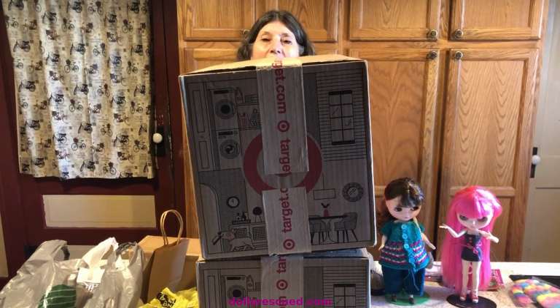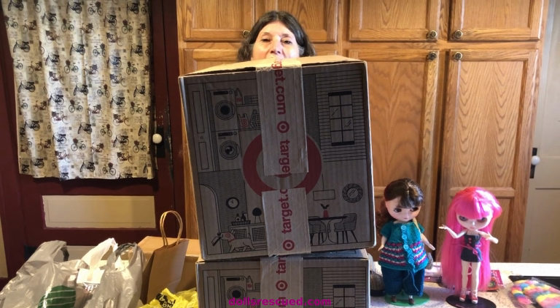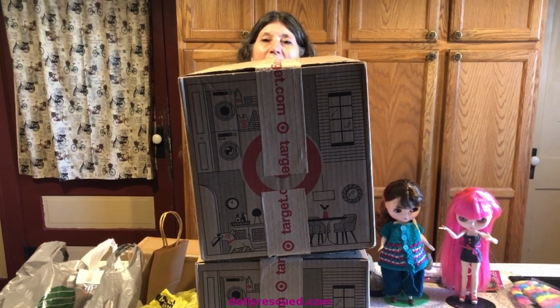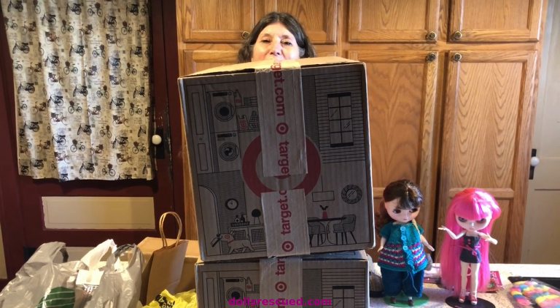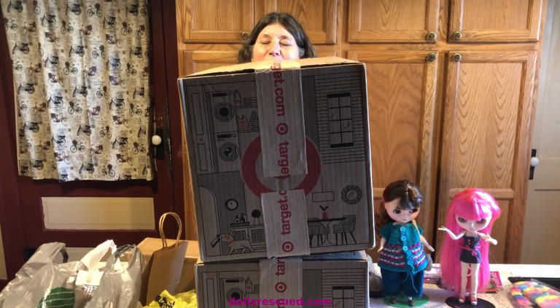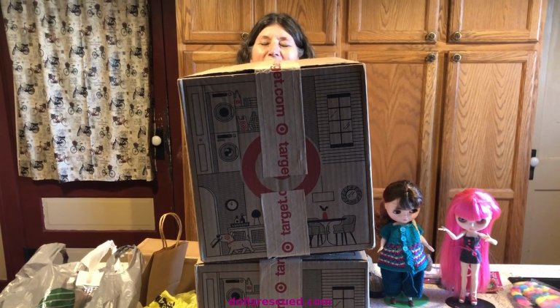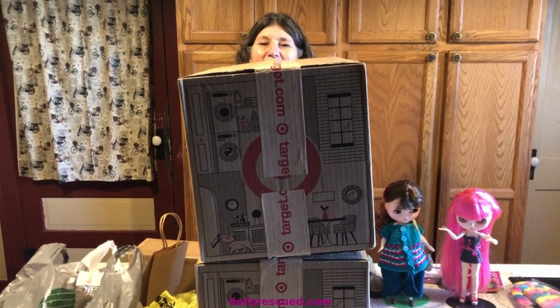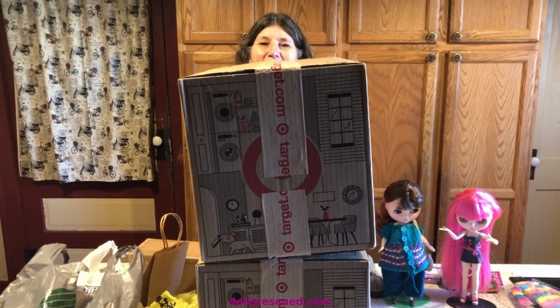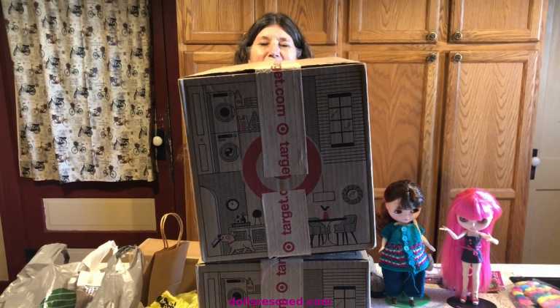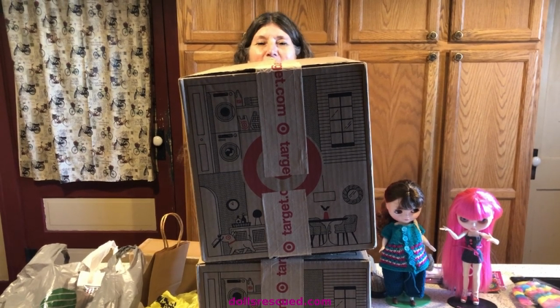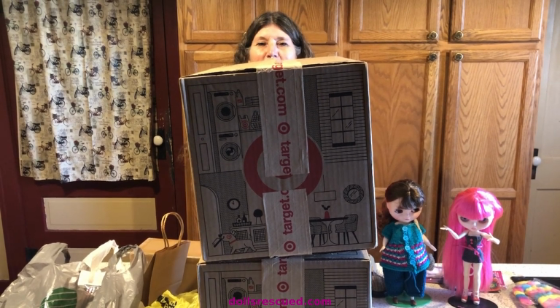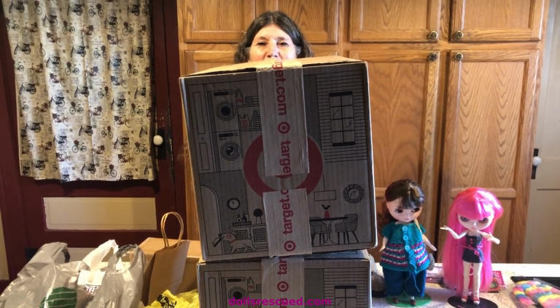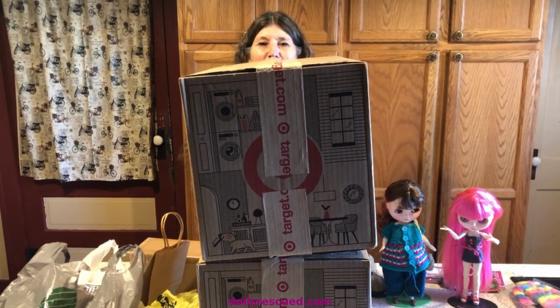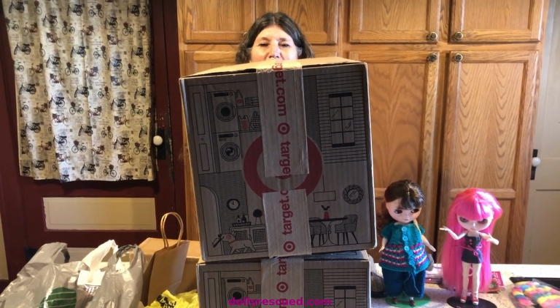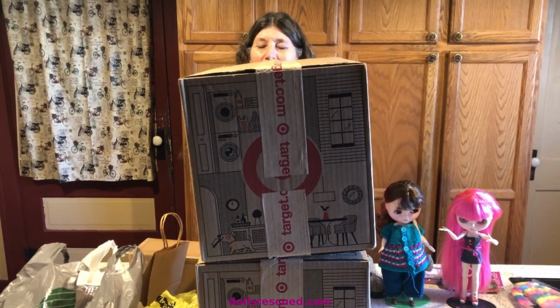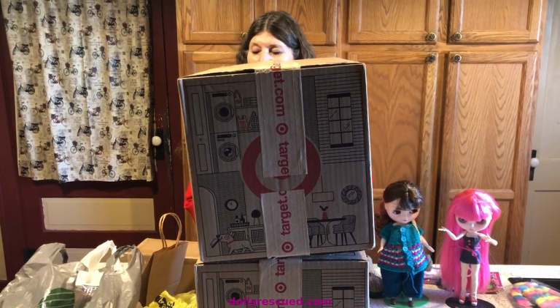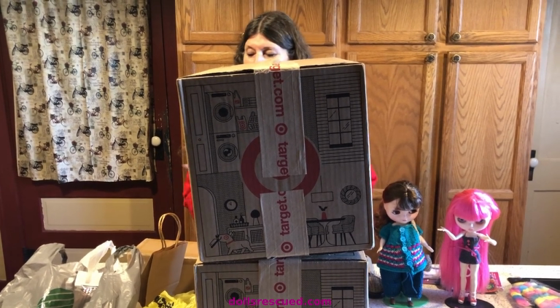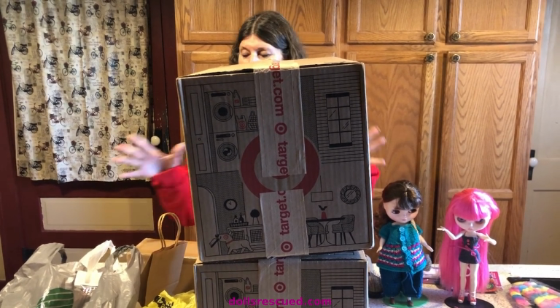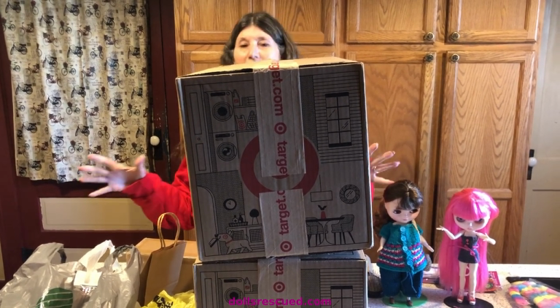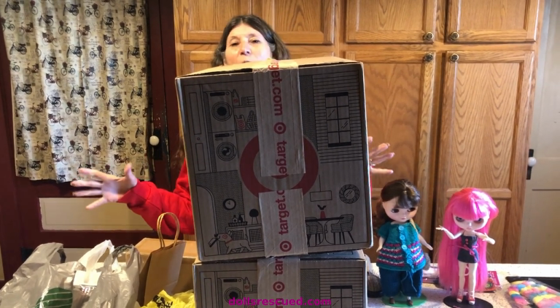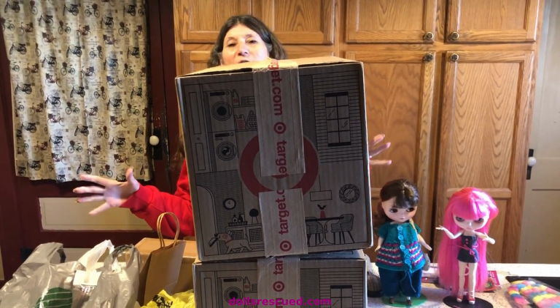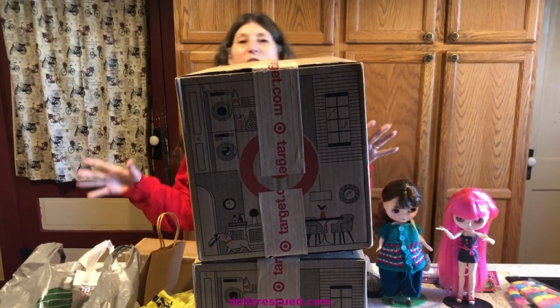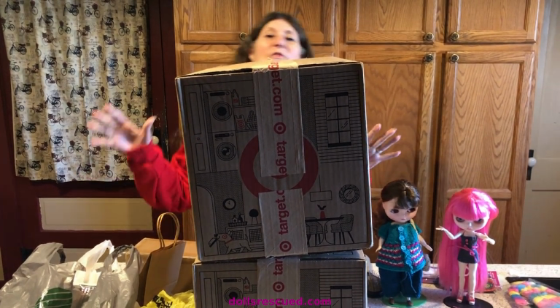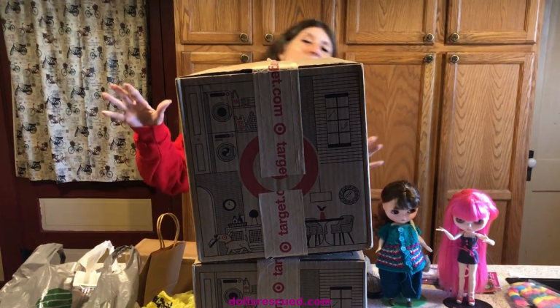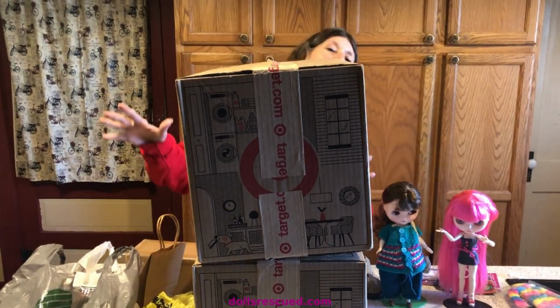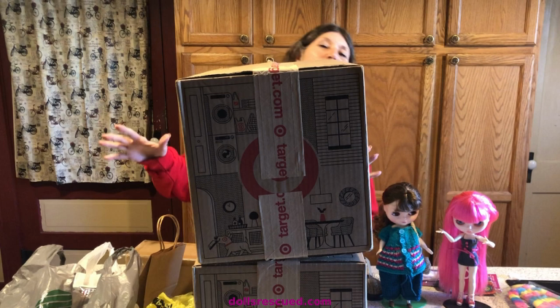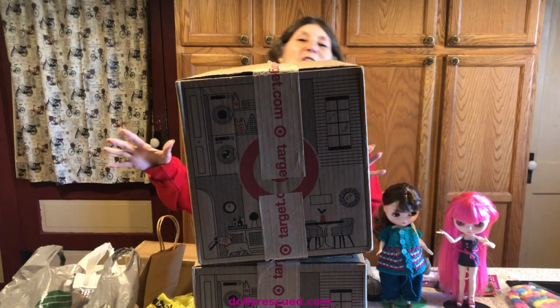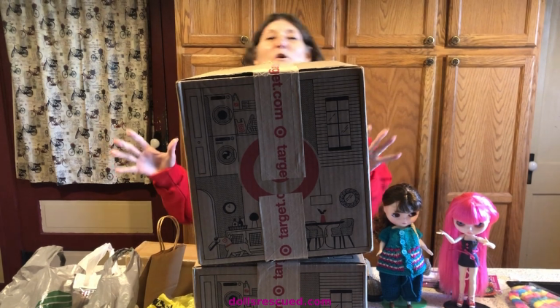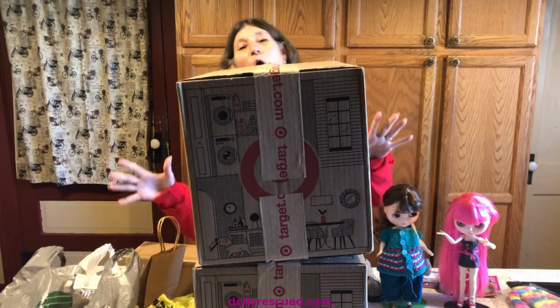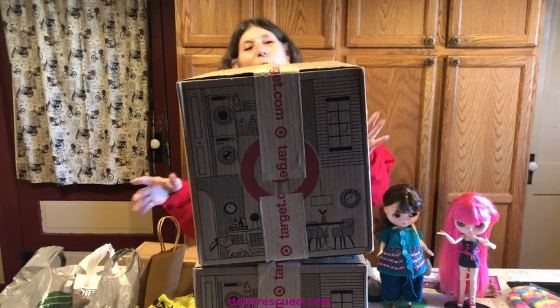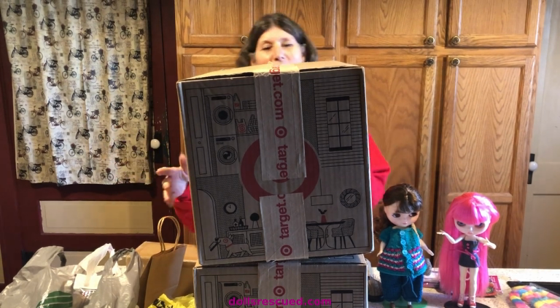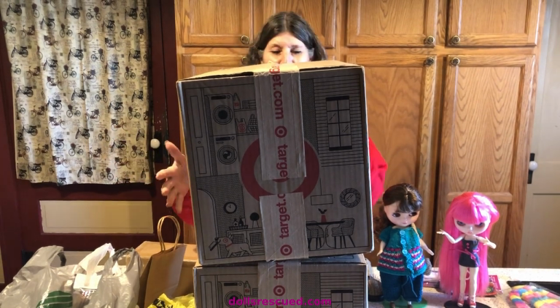Hi, I'm Marna, and this is the Dolls Rescue Channel, and I have a couple things to open here.